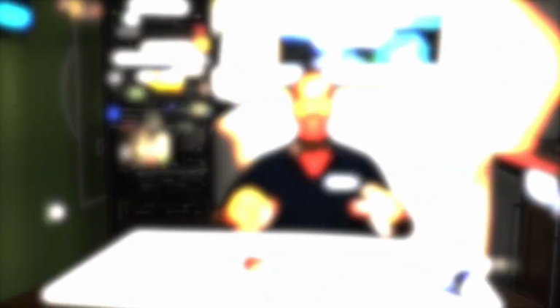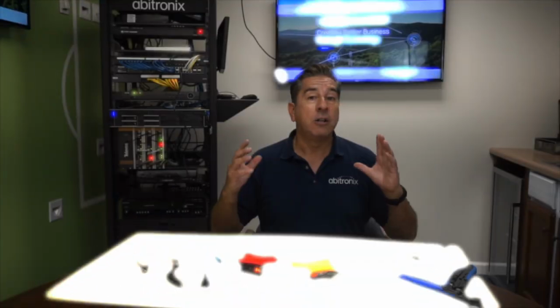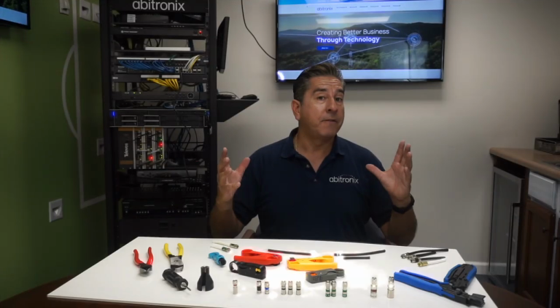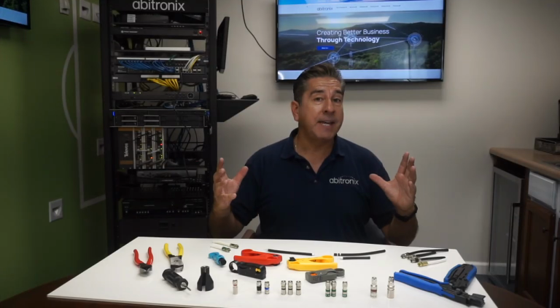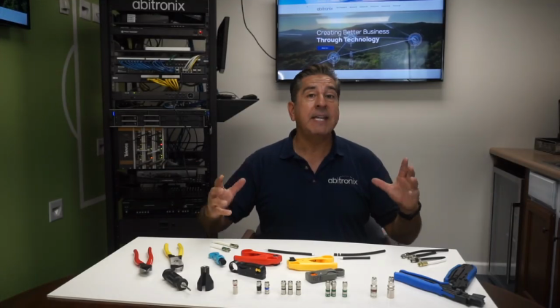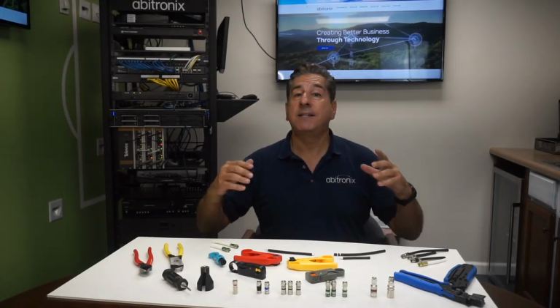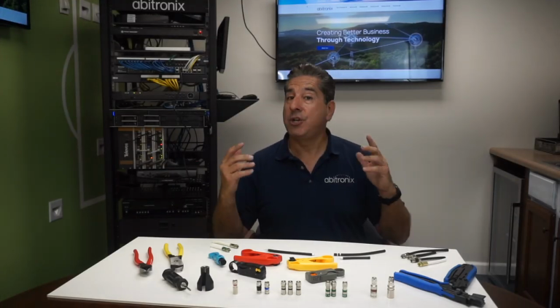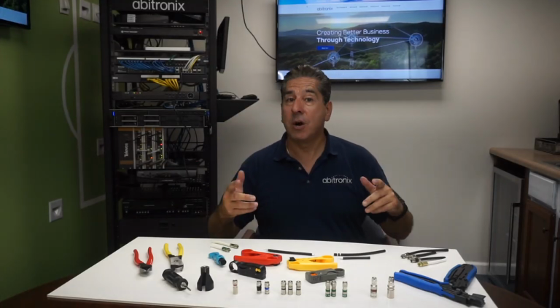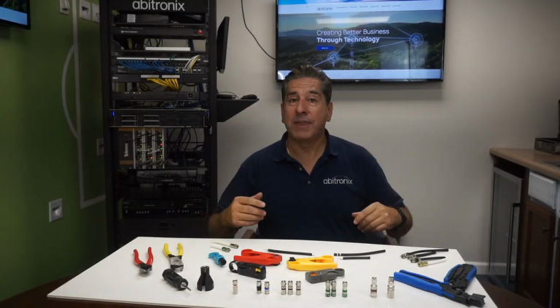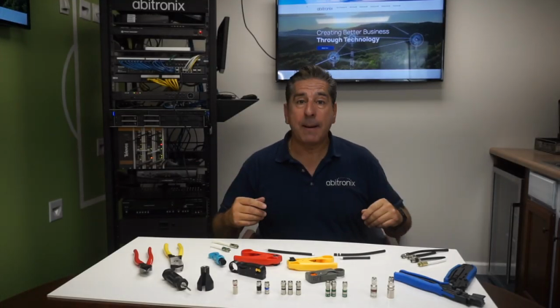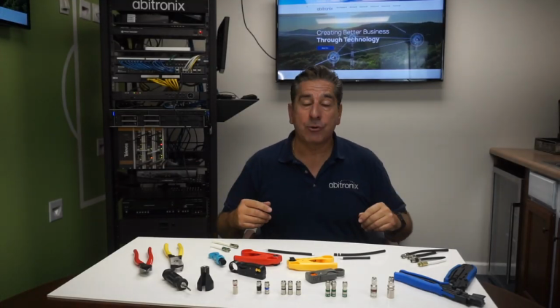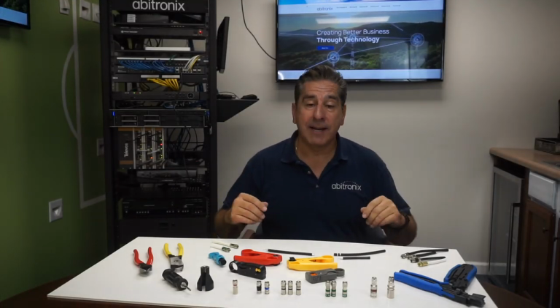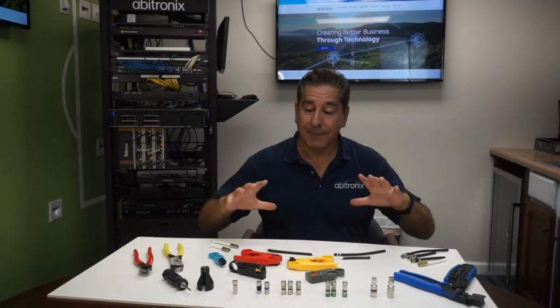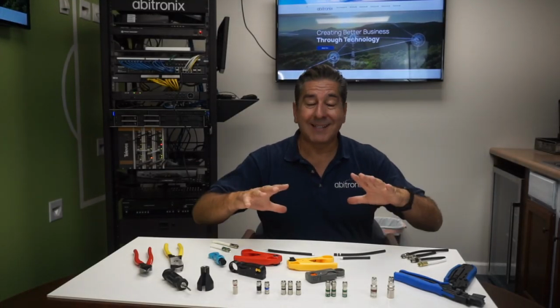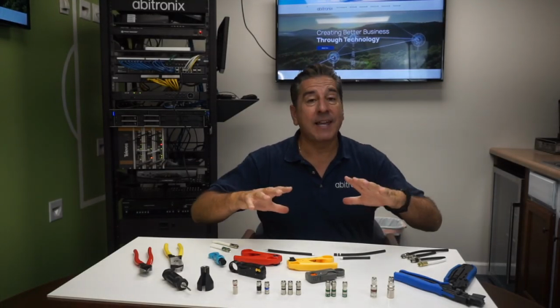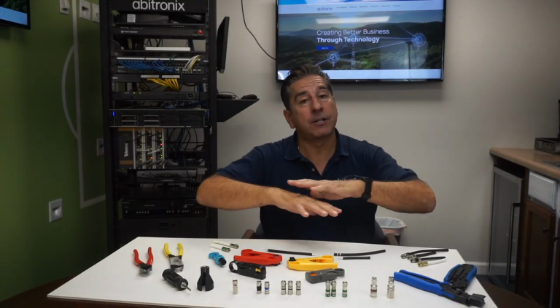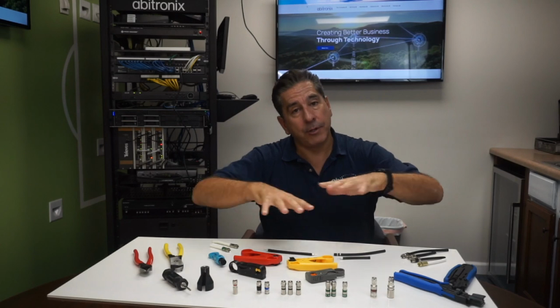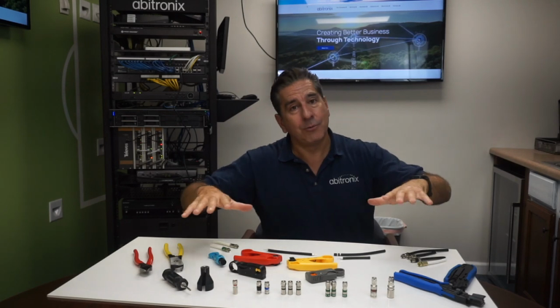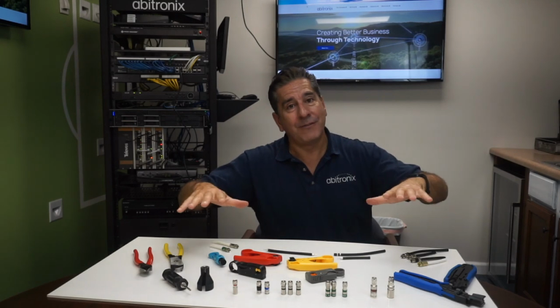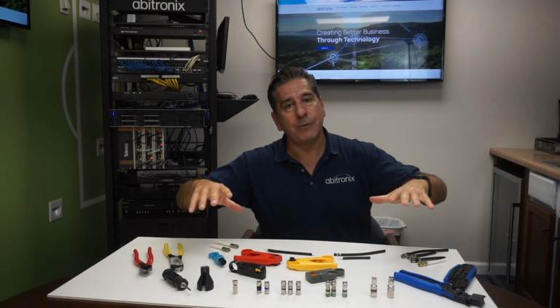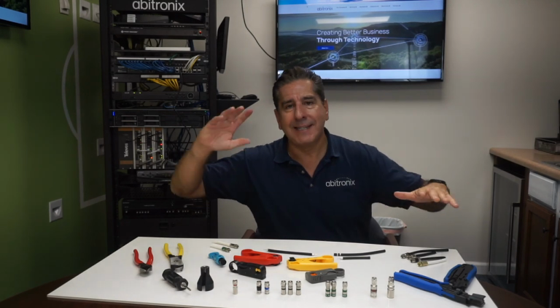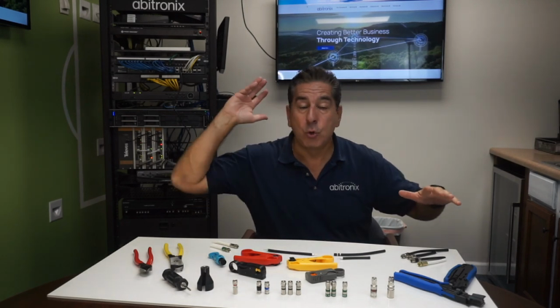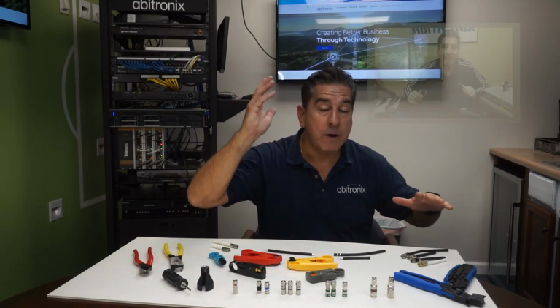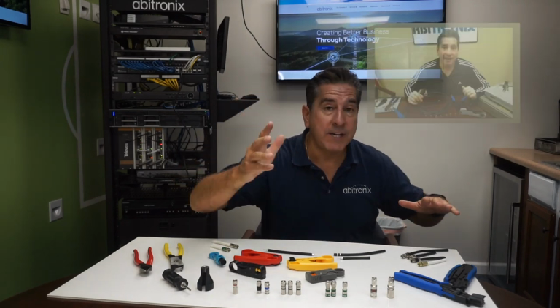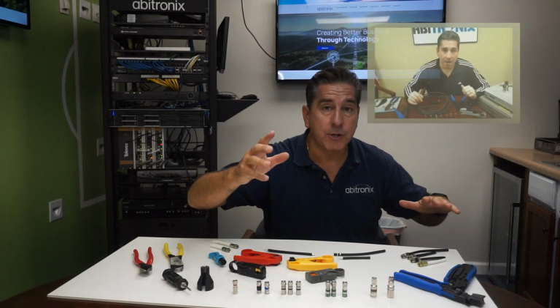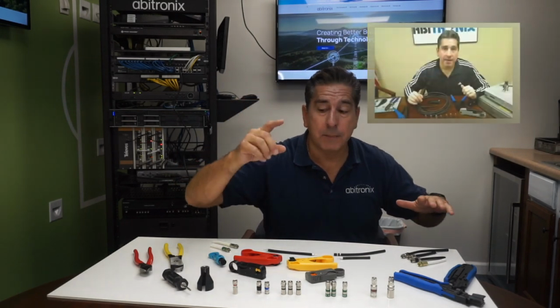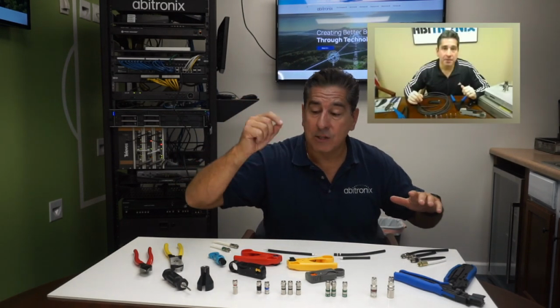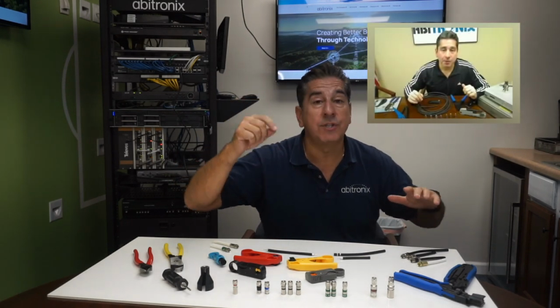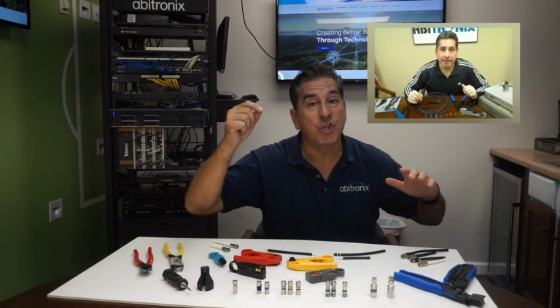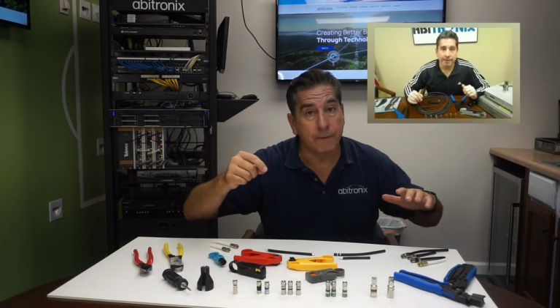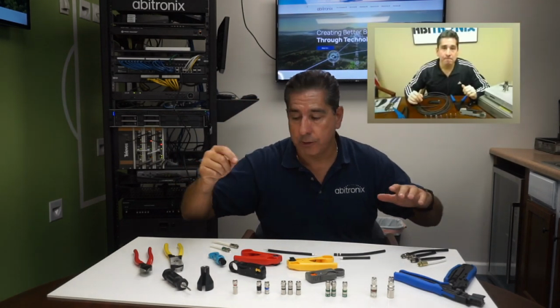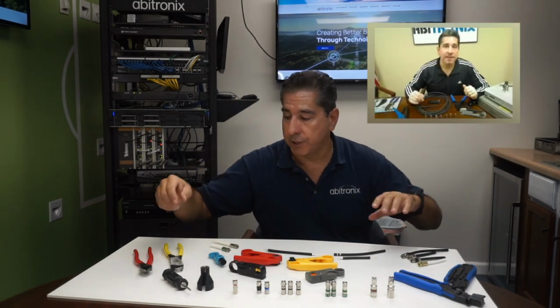Hello everybody, this is Hugo with Abitronix. I'm excited because I'm redoing a video I did 12 years ago, but this one's the short version.